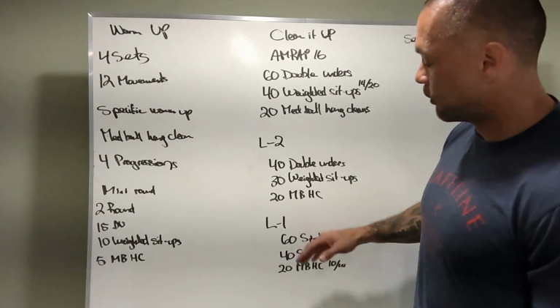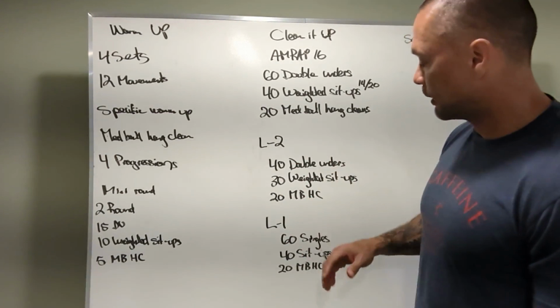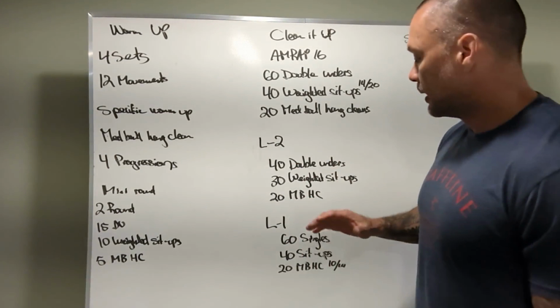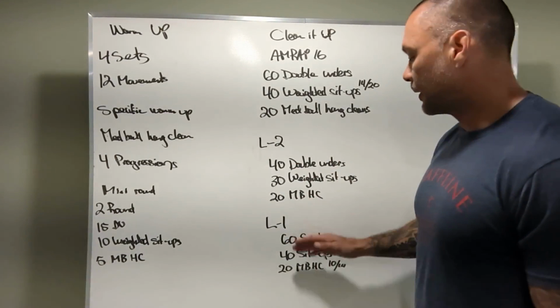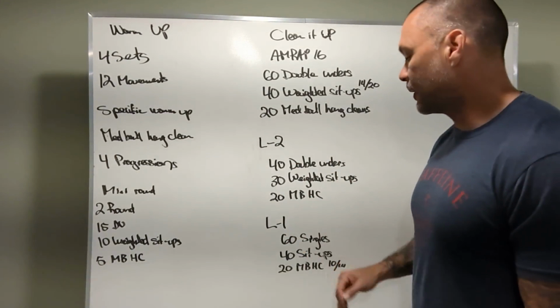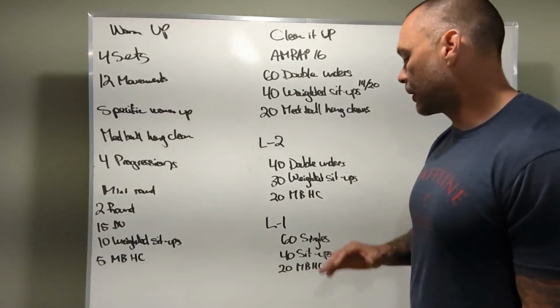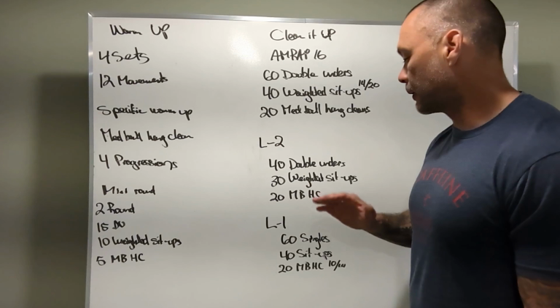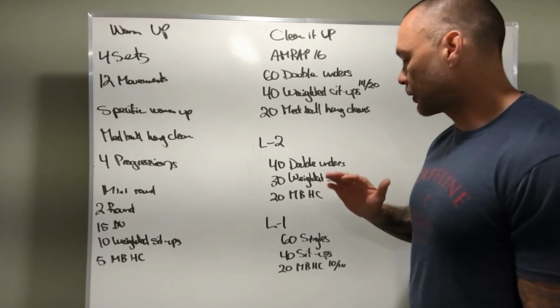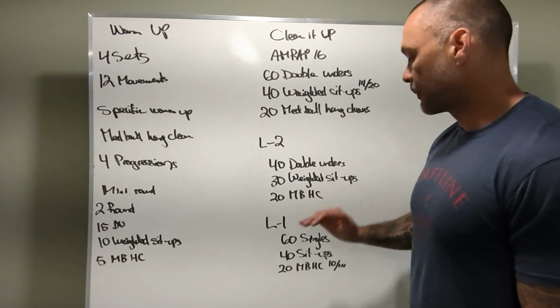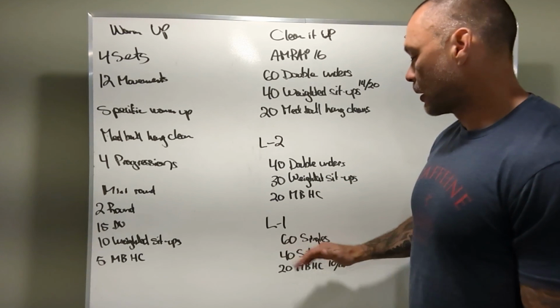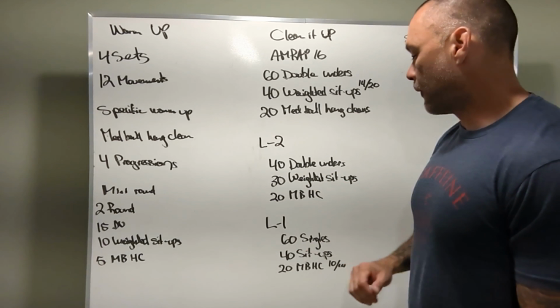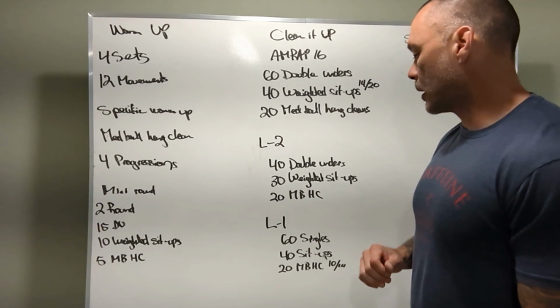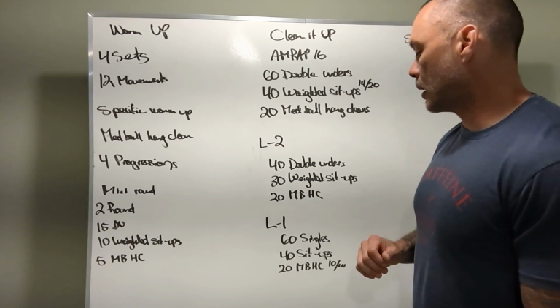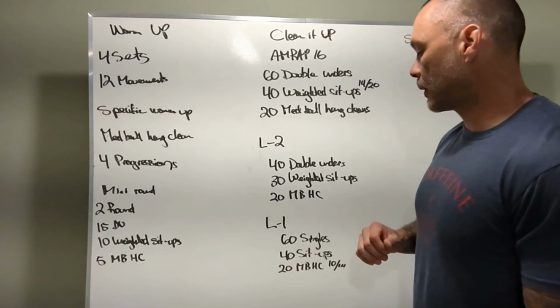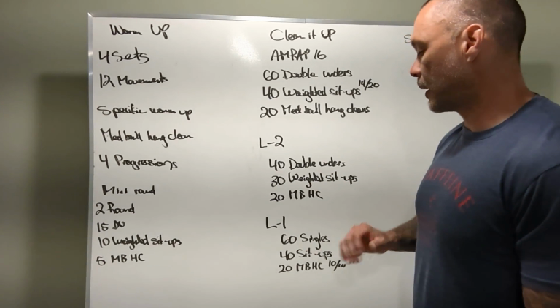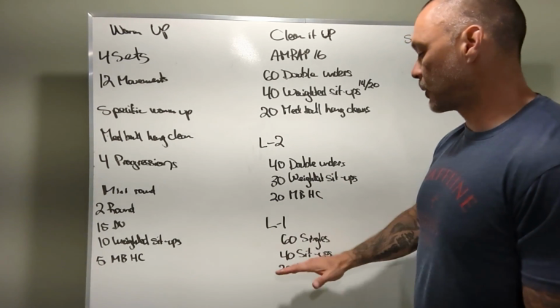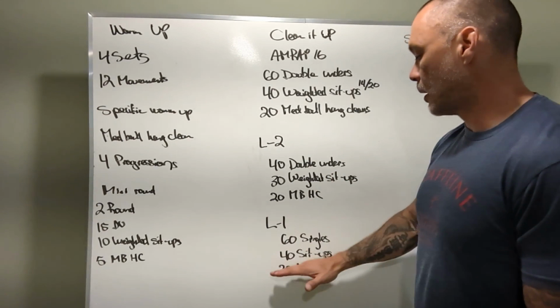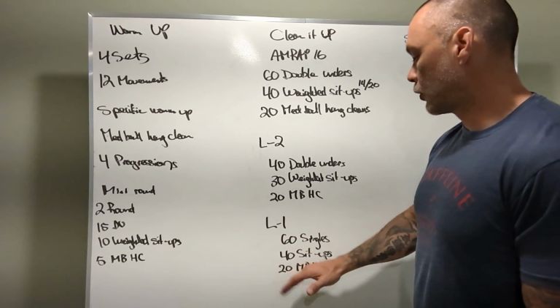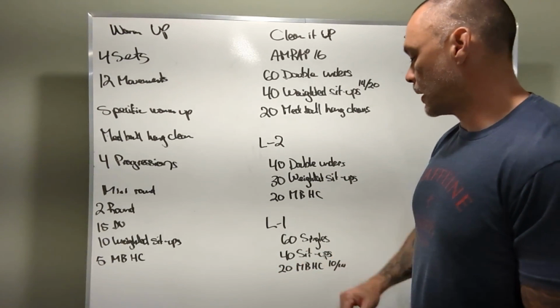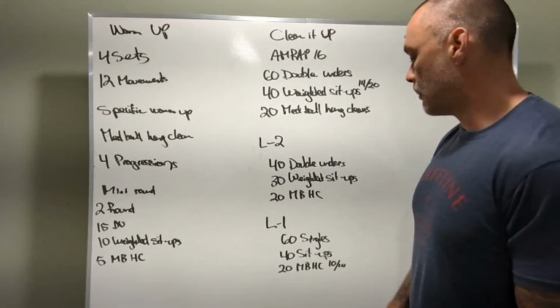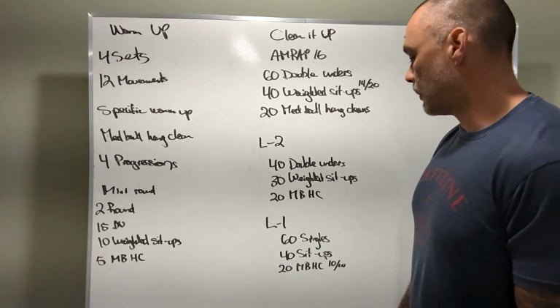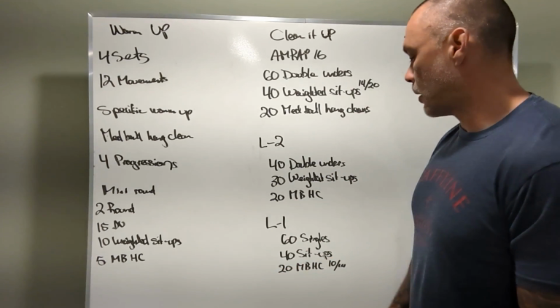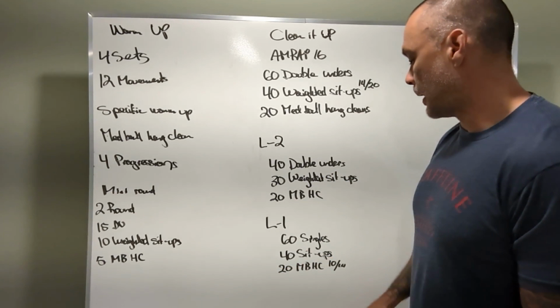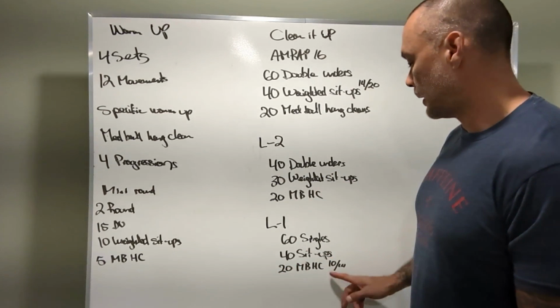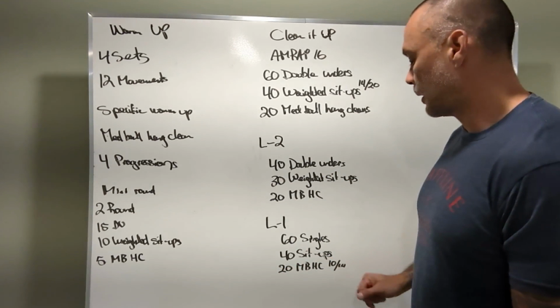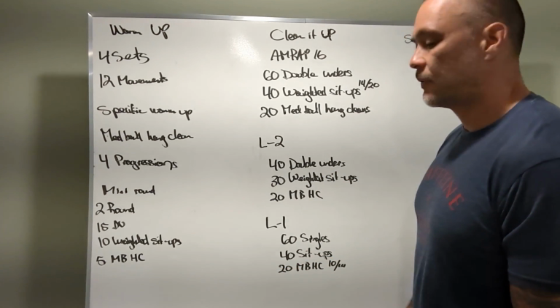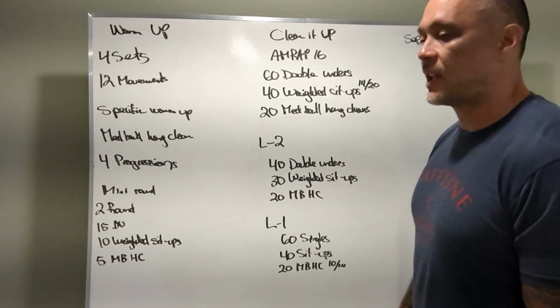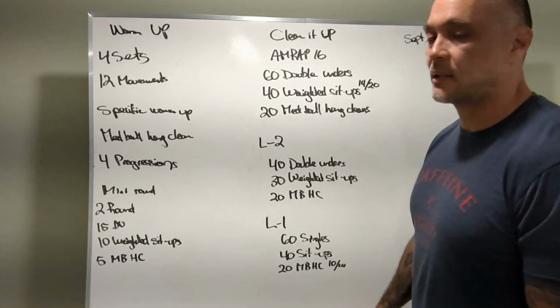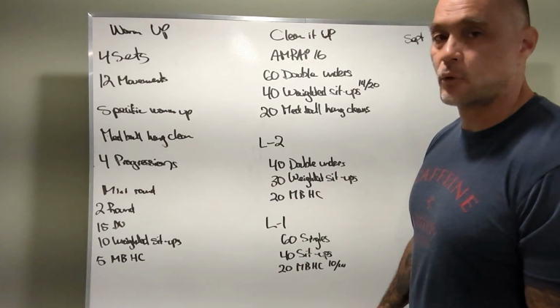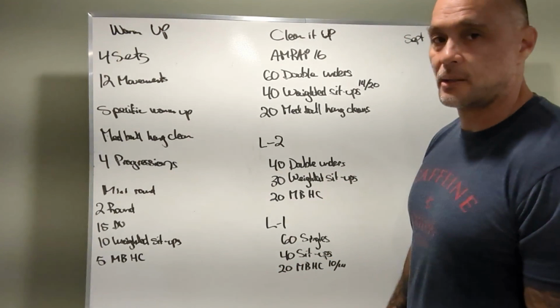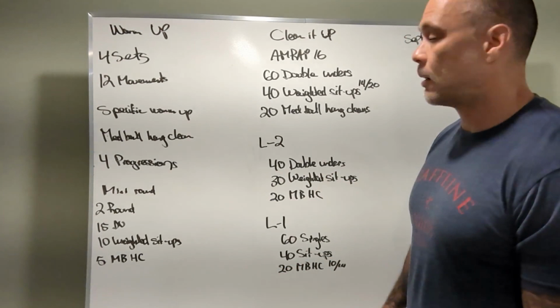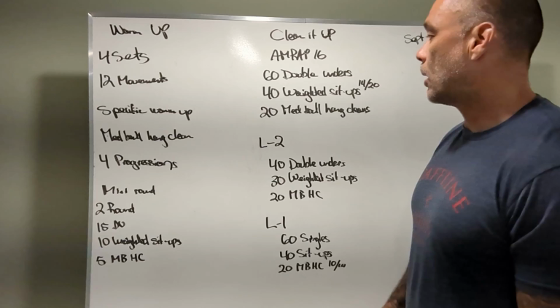Level one: sixty single unders, forty sit-ups, twenty med ball hang cleans with a ten and a fourteen pound ball.